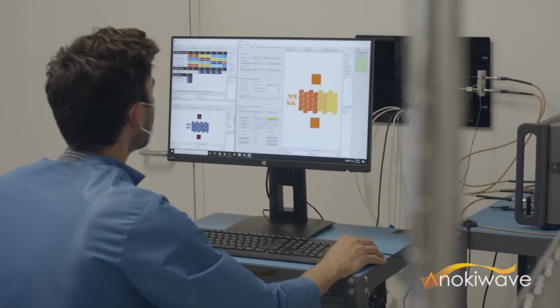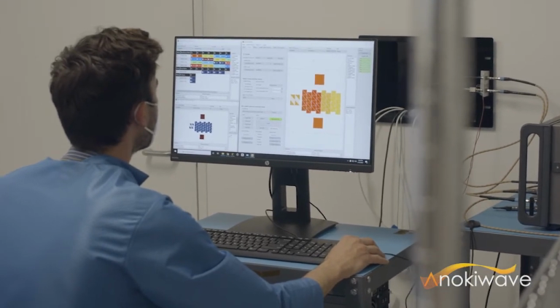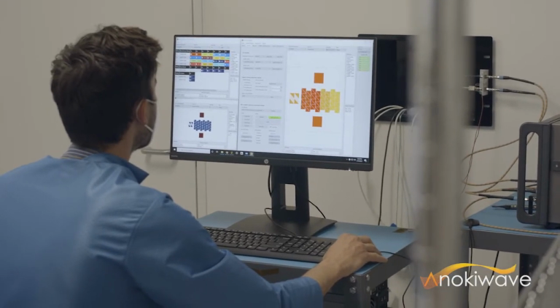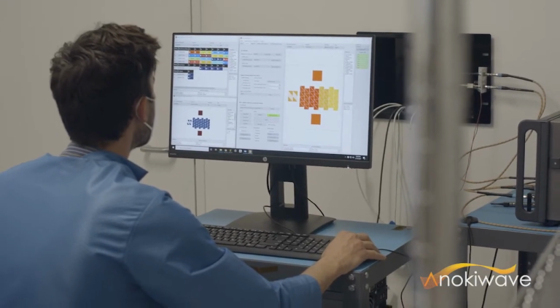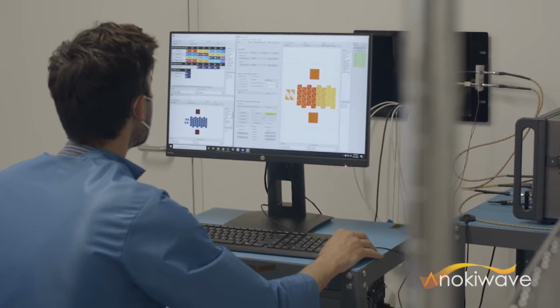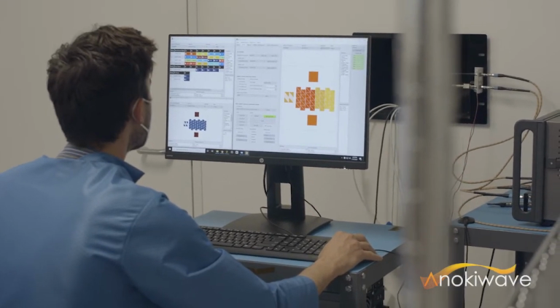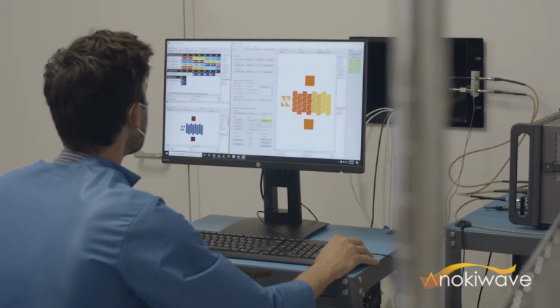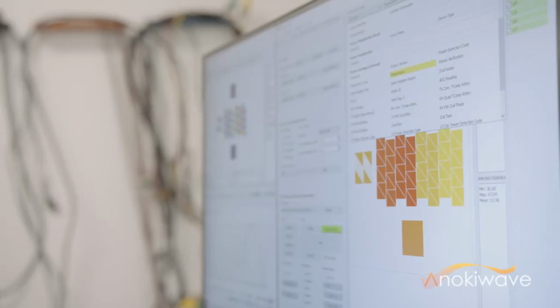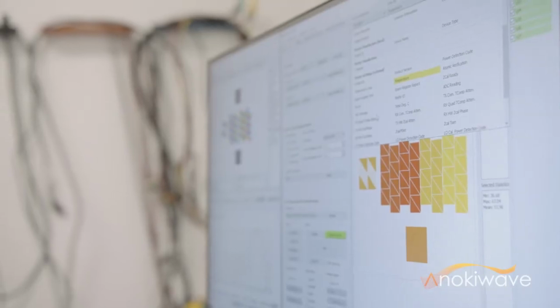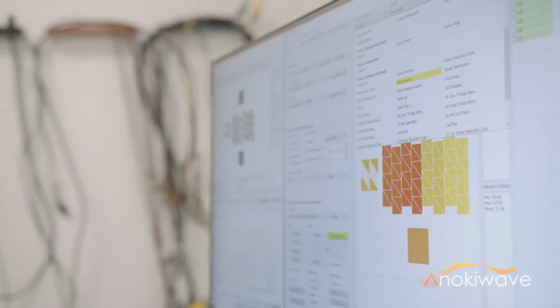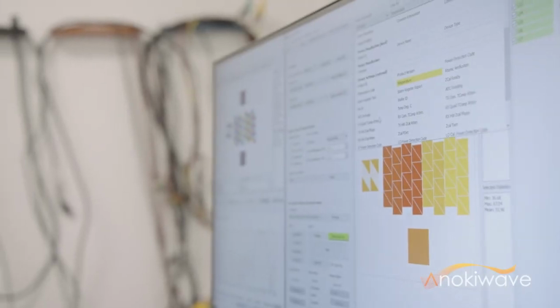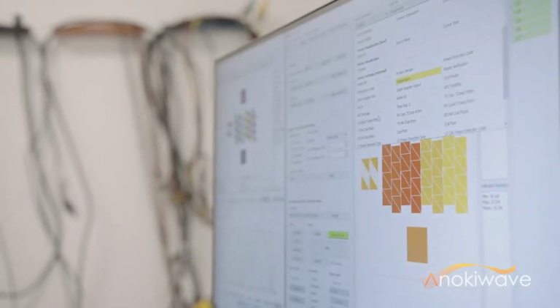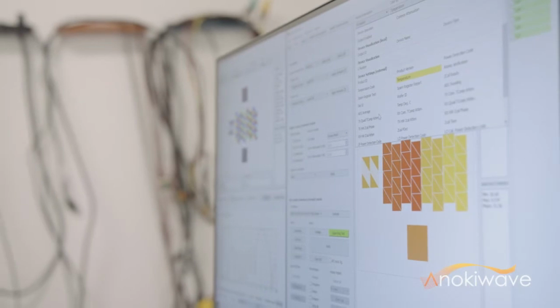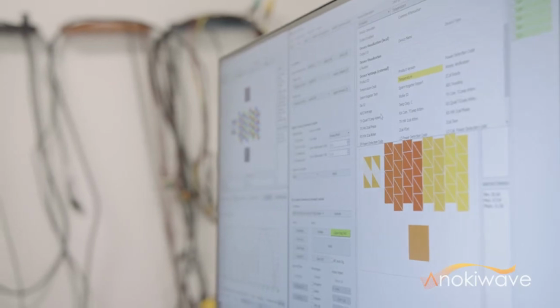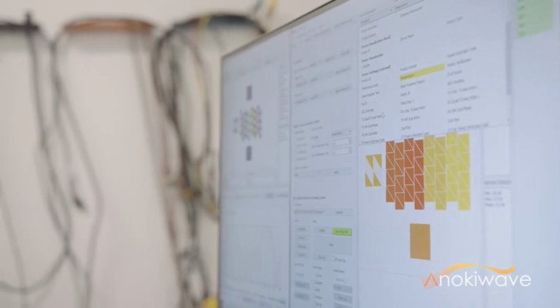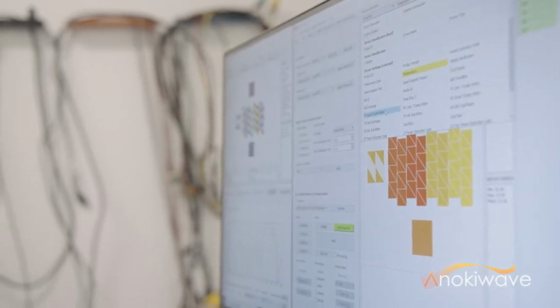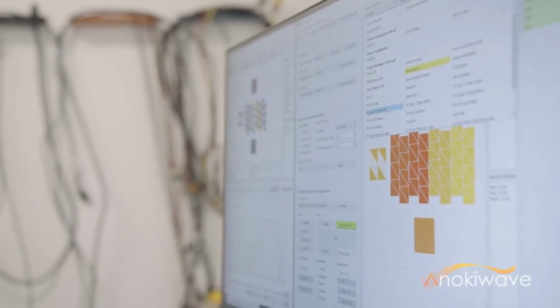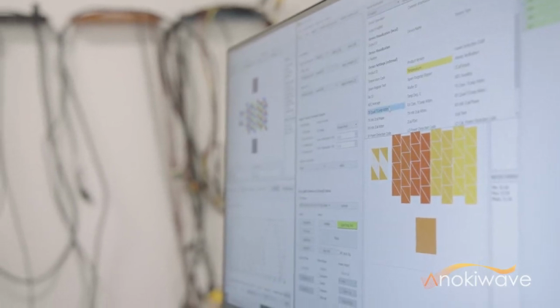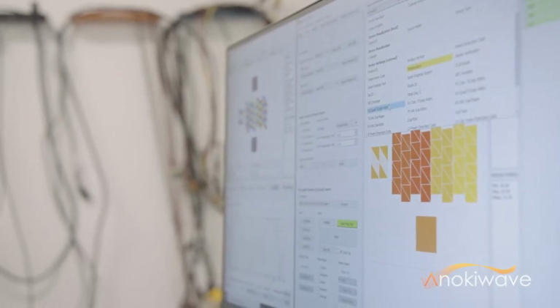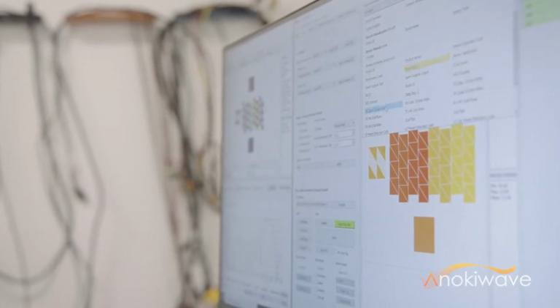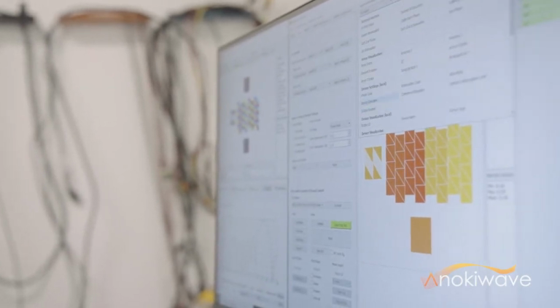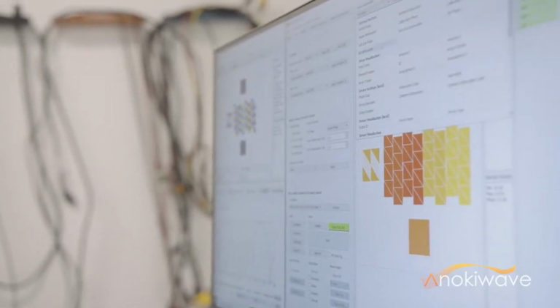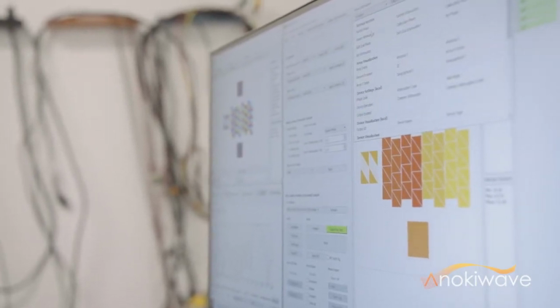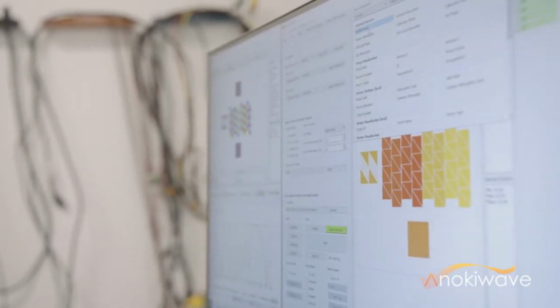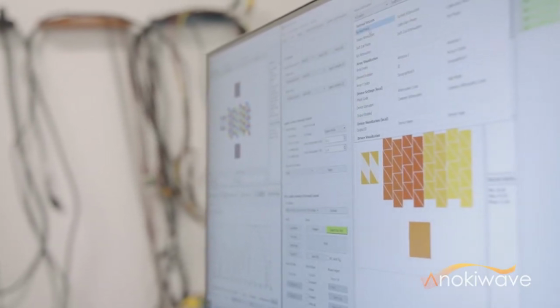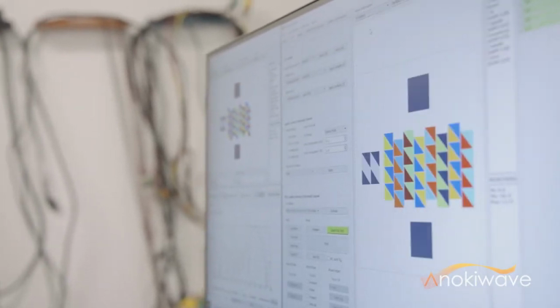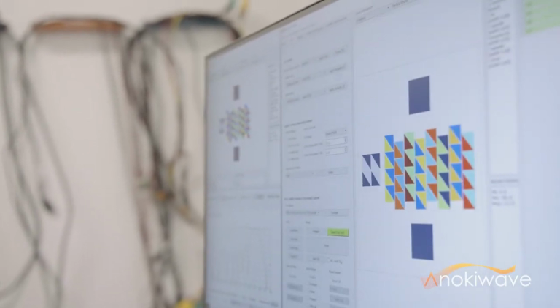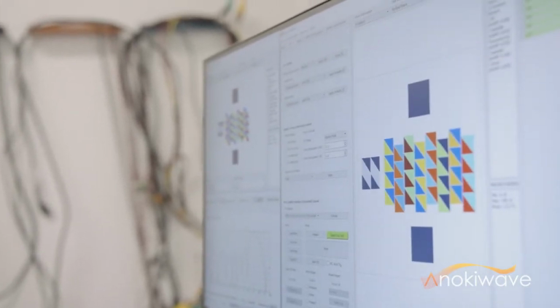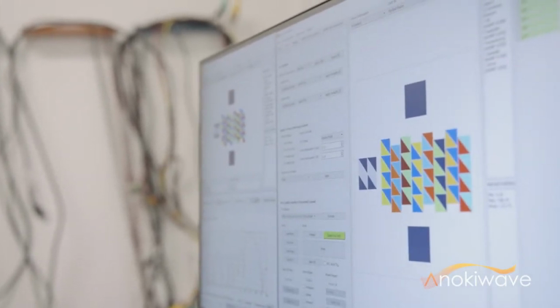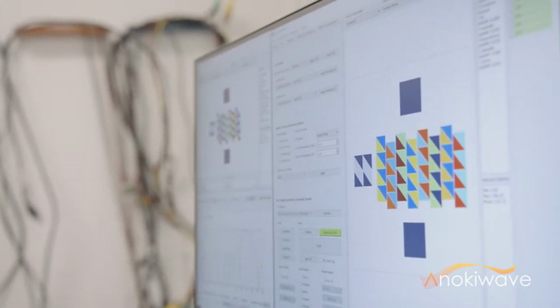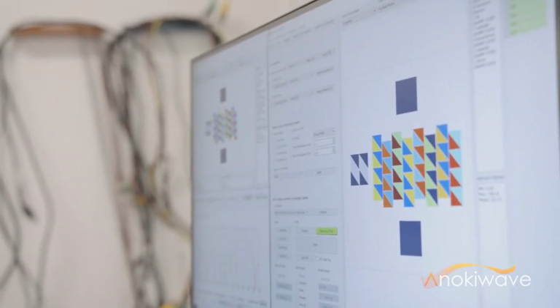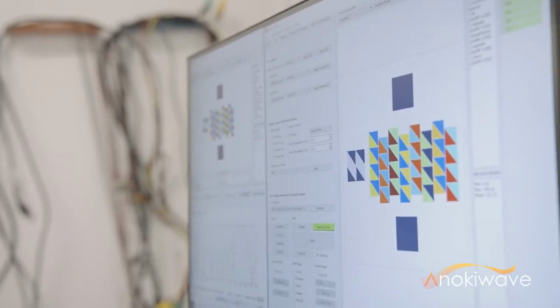The kit consists of a phased array antenna board, a heatsink, a DC converter card, and a control interface card.